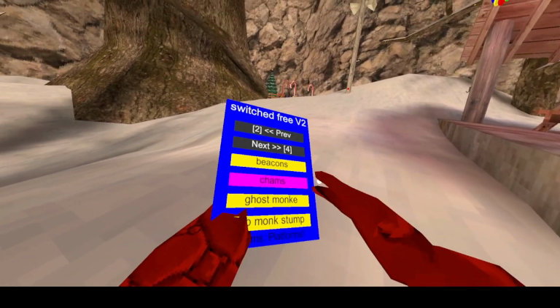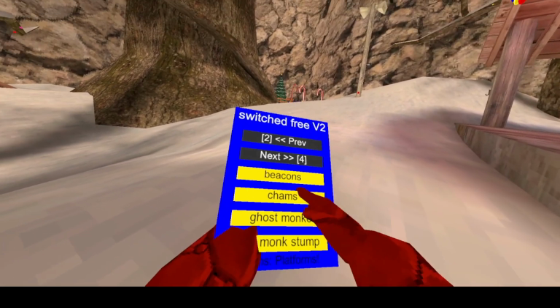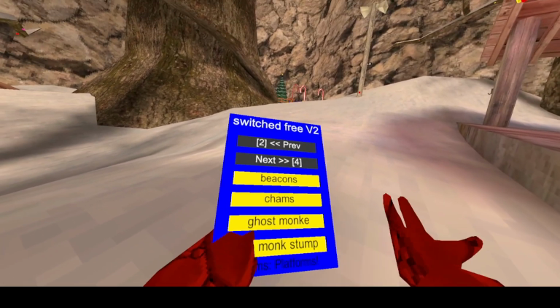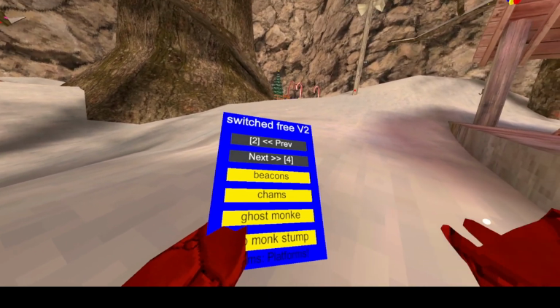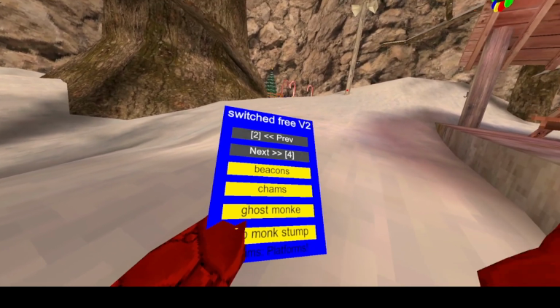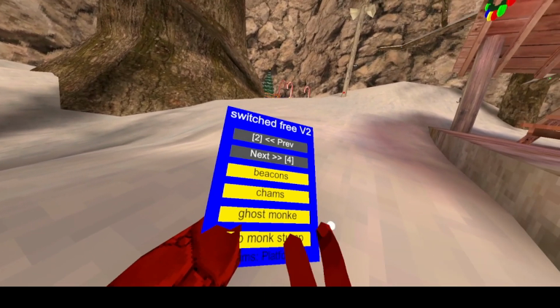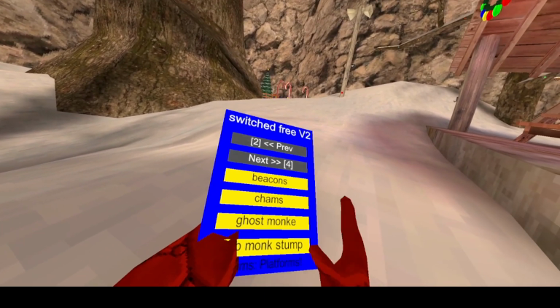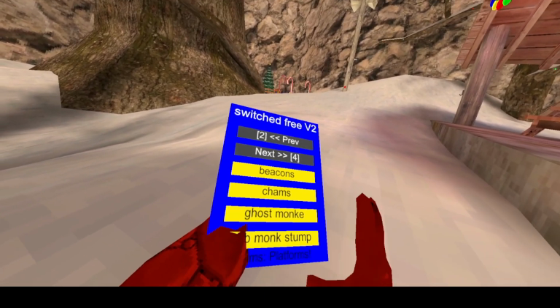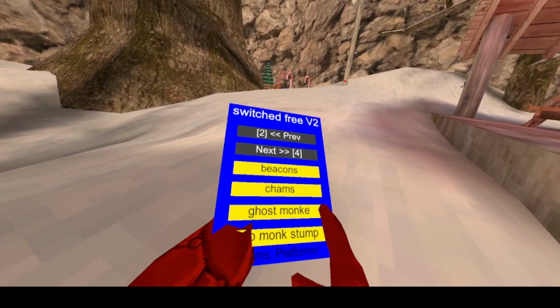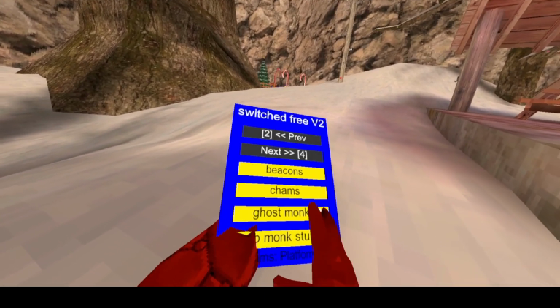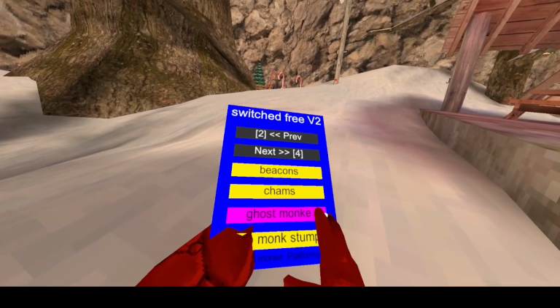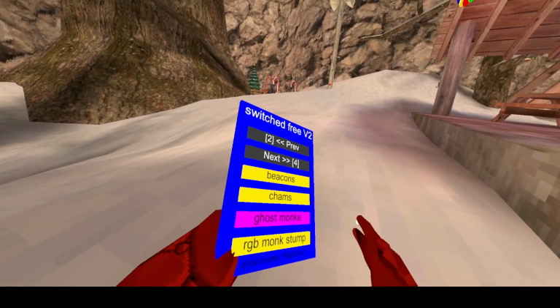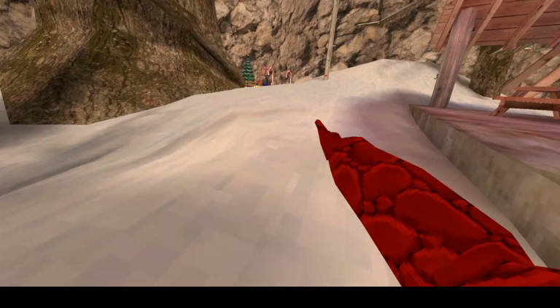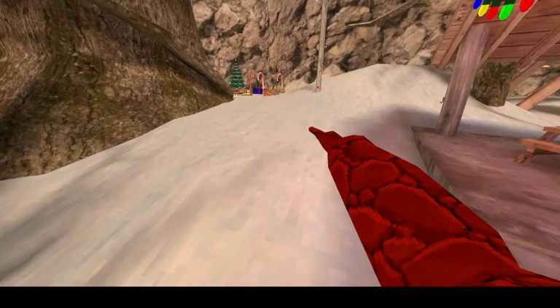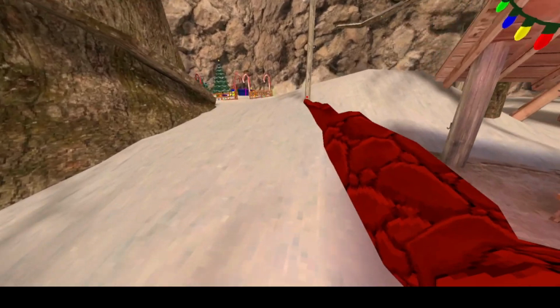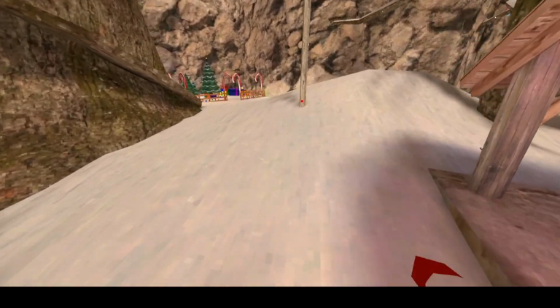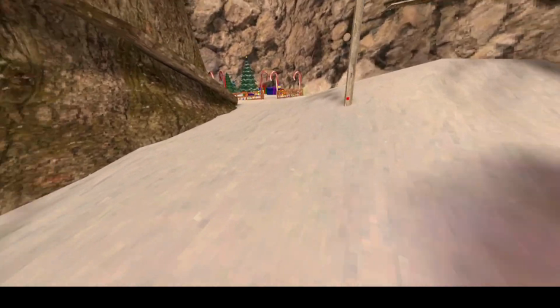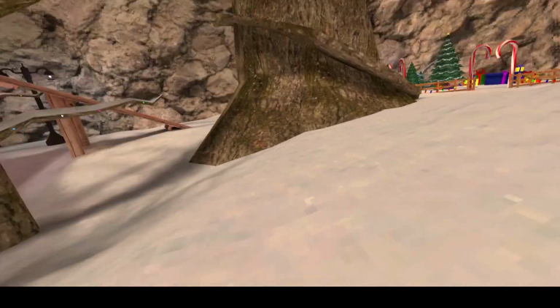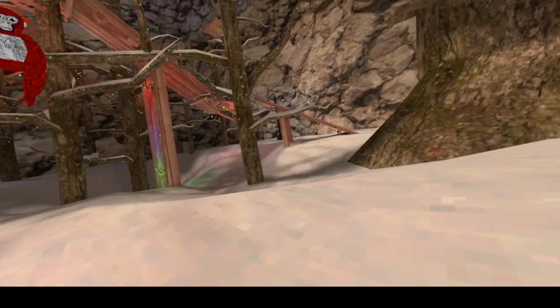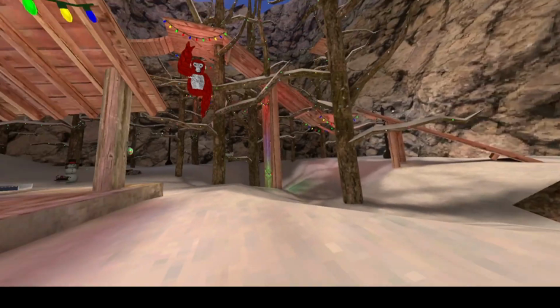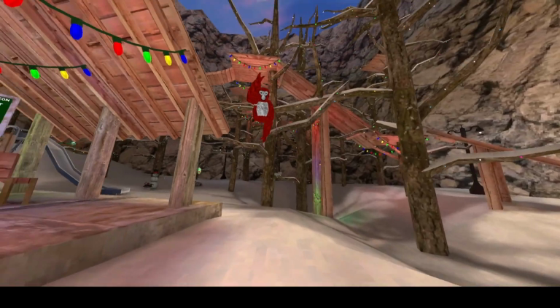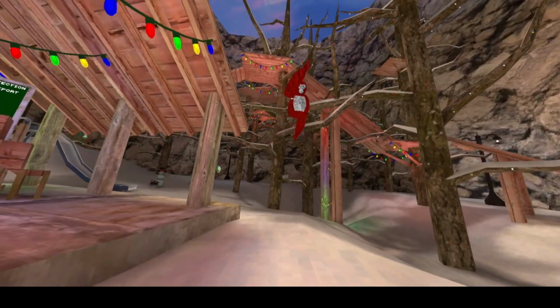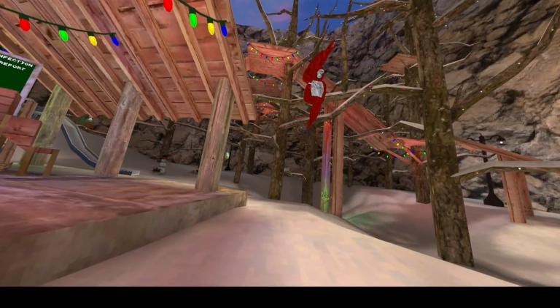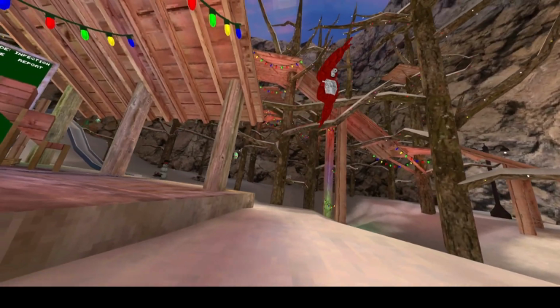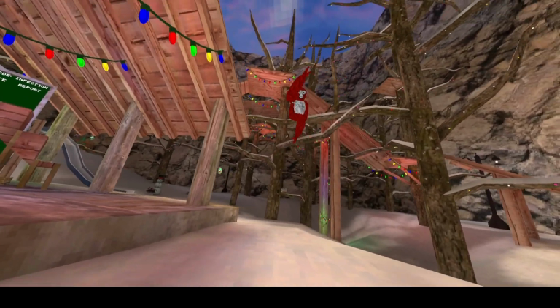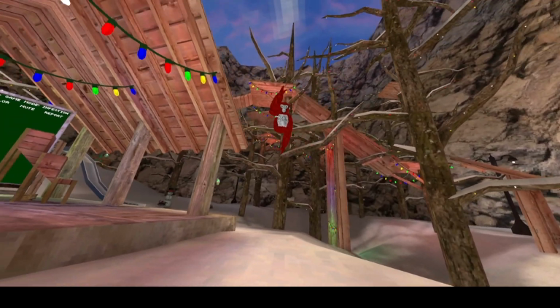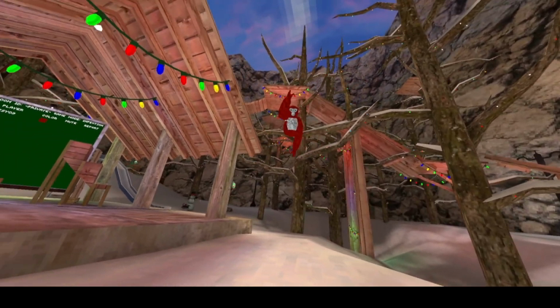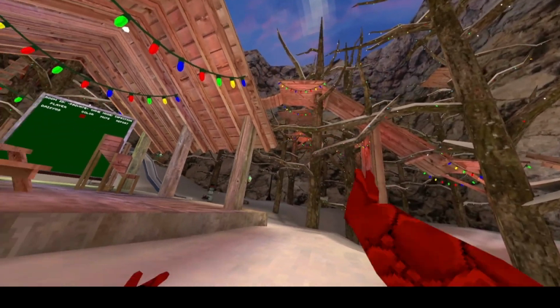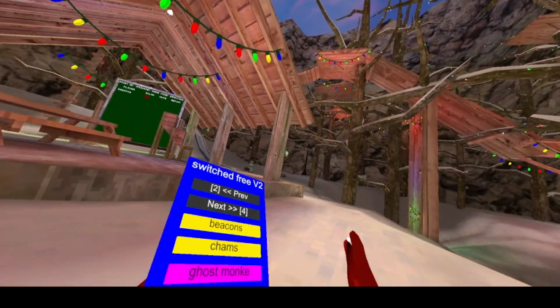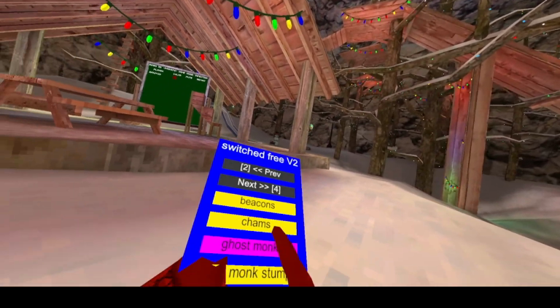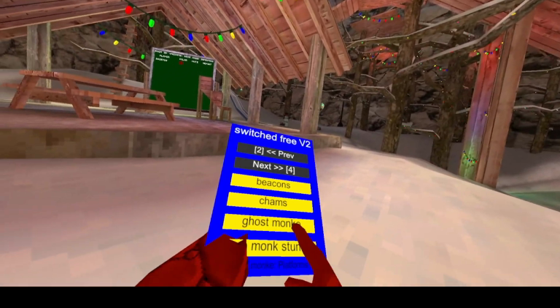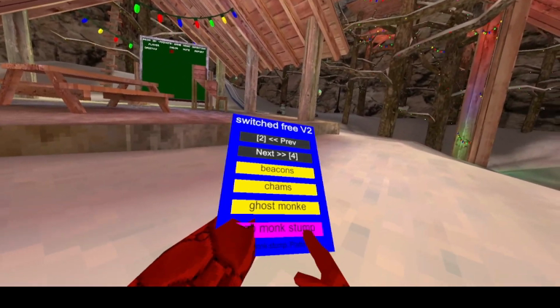Chams just puts a blue cham over everyone, makes their body blue so you can see them through walls and stuff.